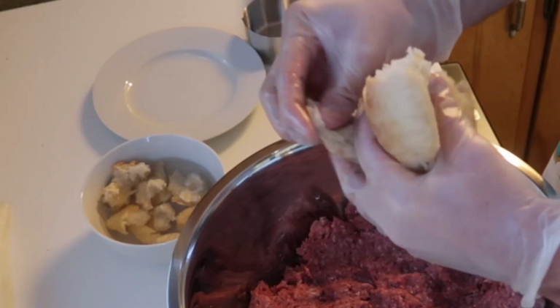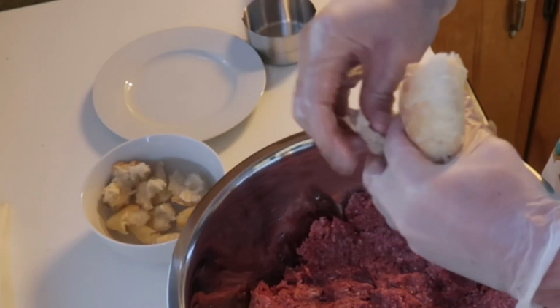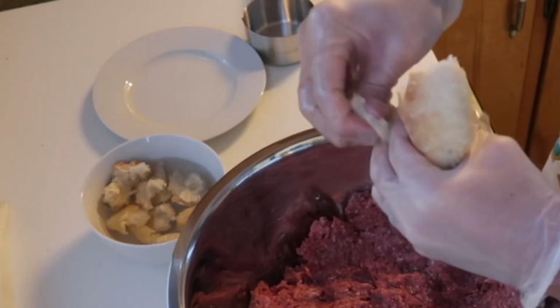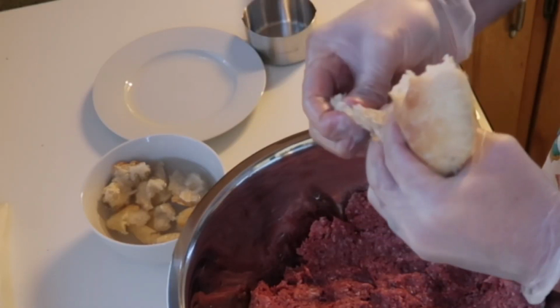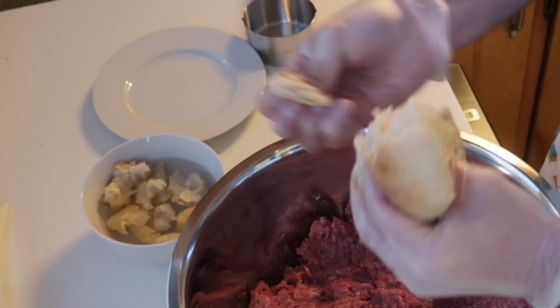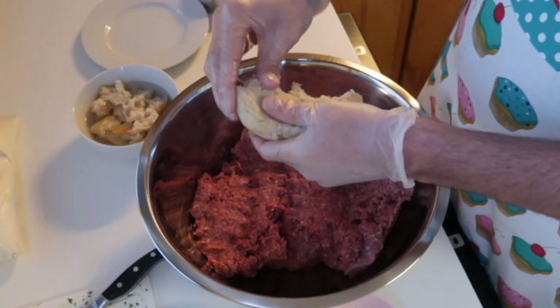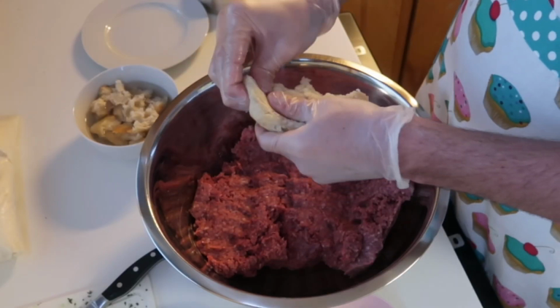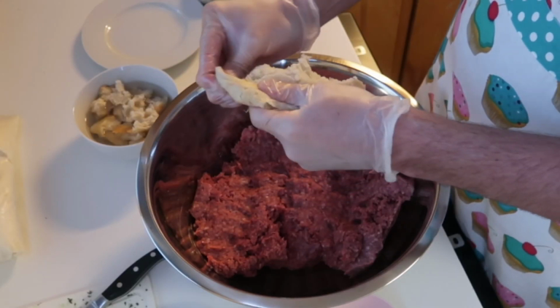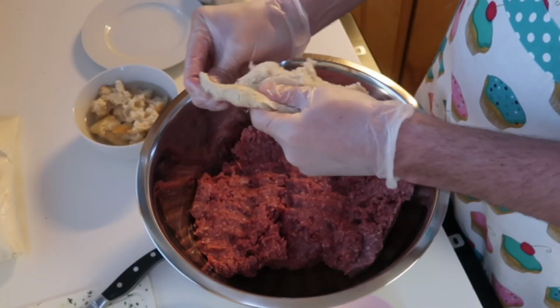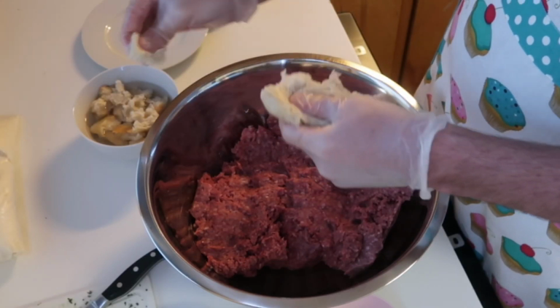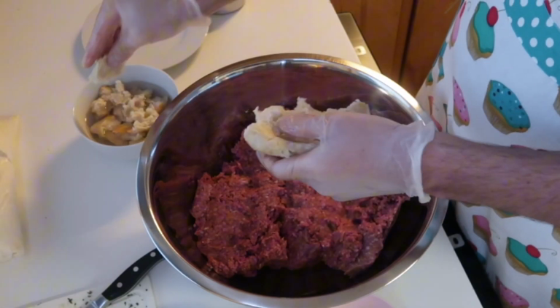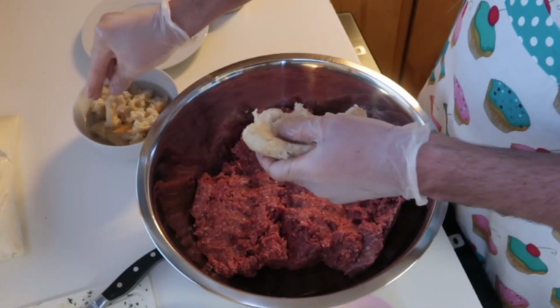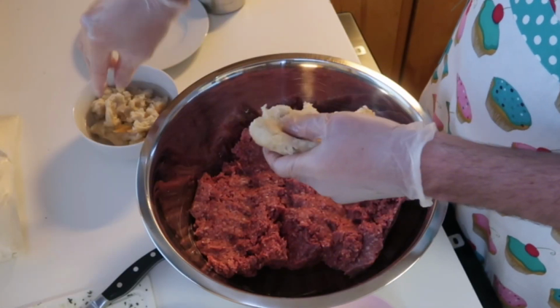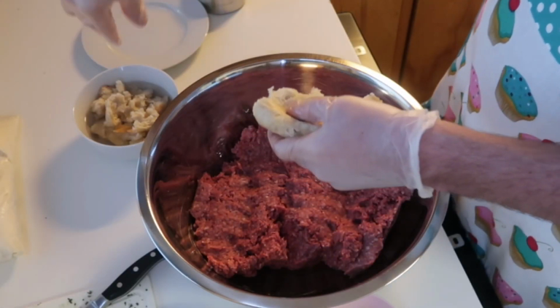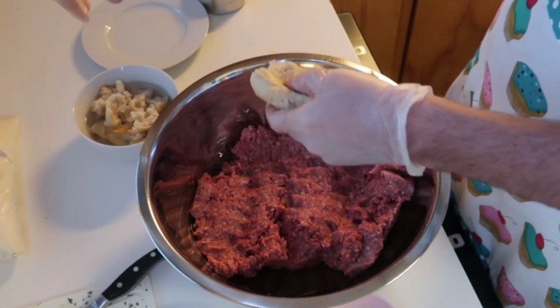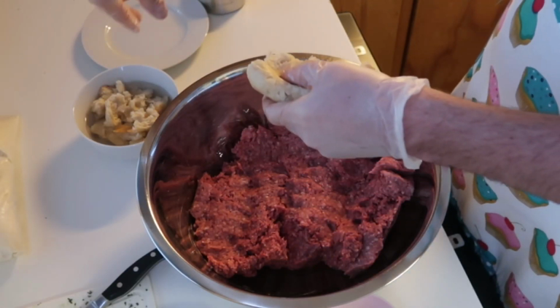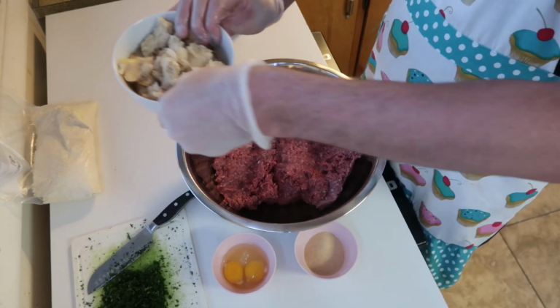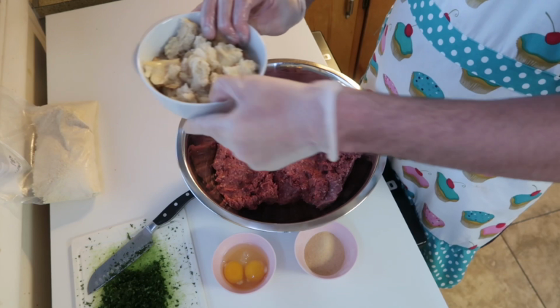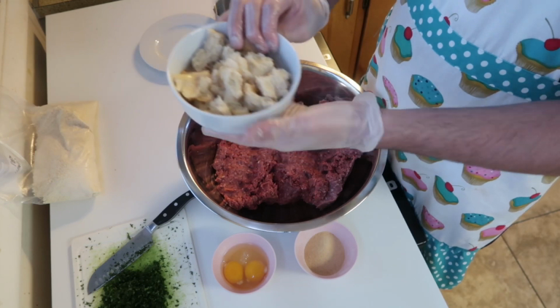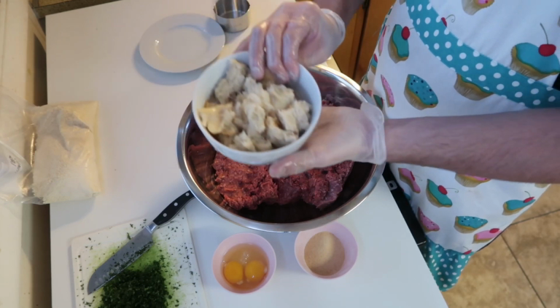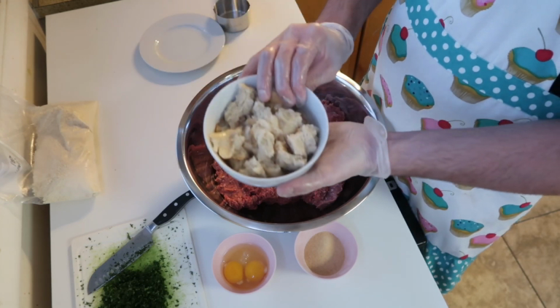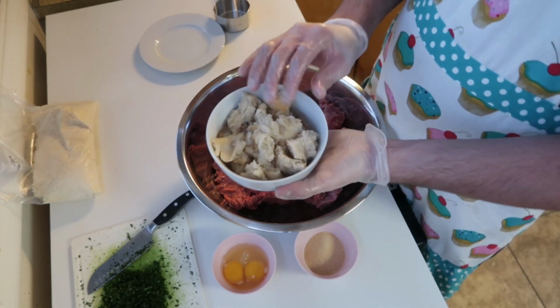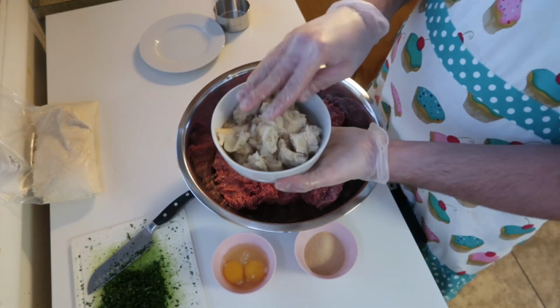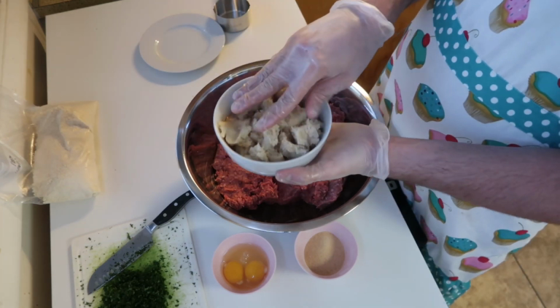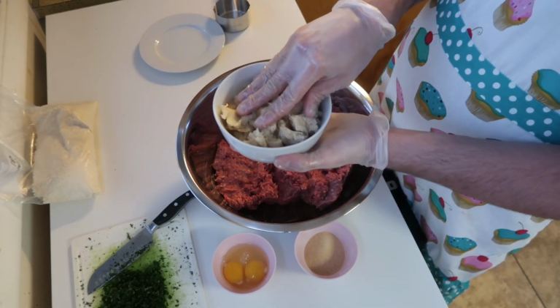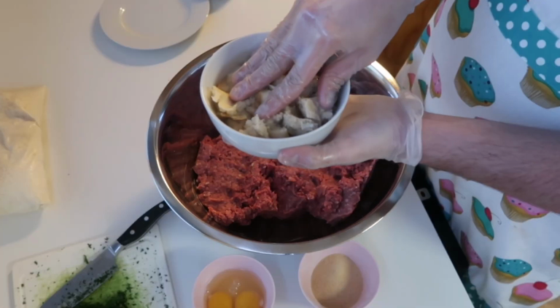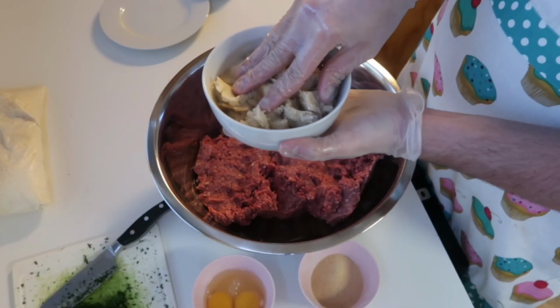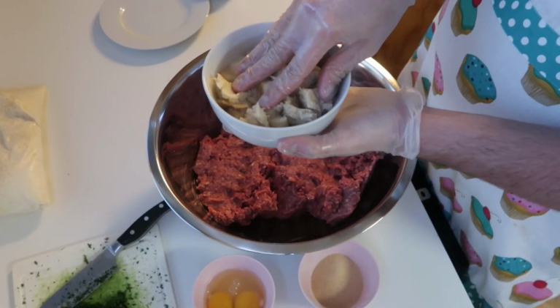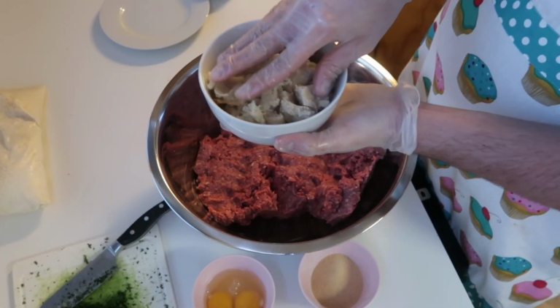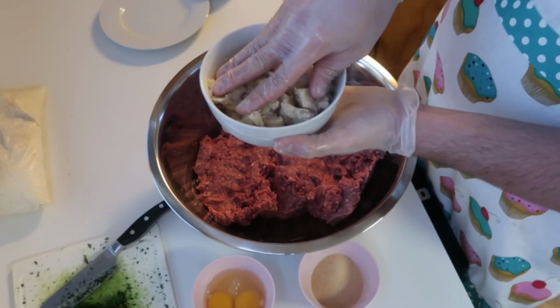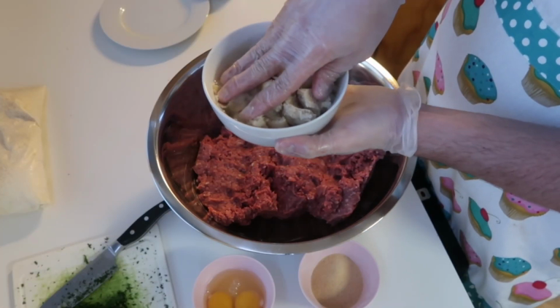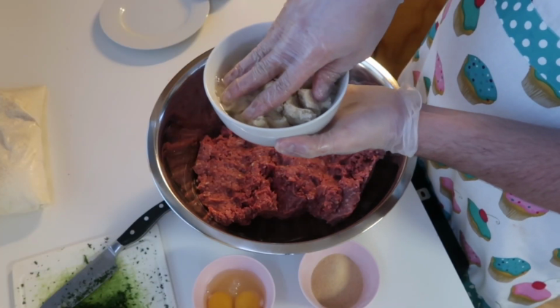Sounds disgusting, I know, but just hear me out. You've got to do it because it helps keep the meat together when you roll it into little balls.